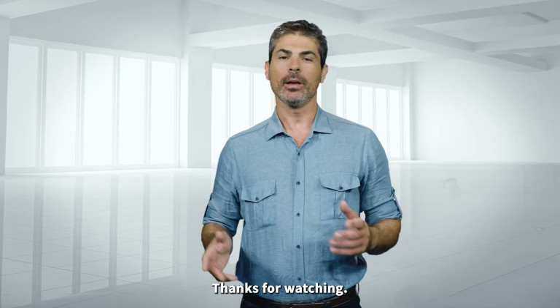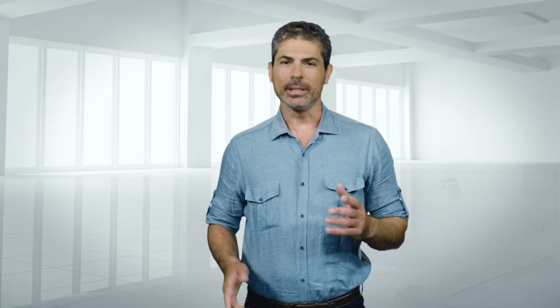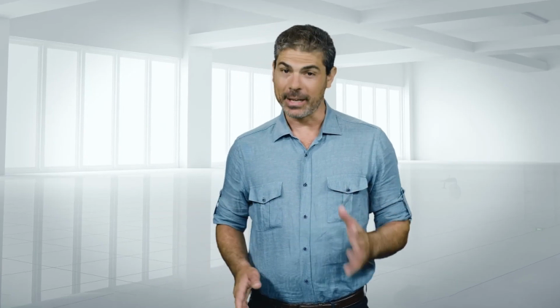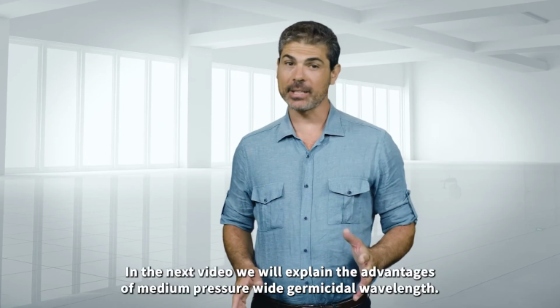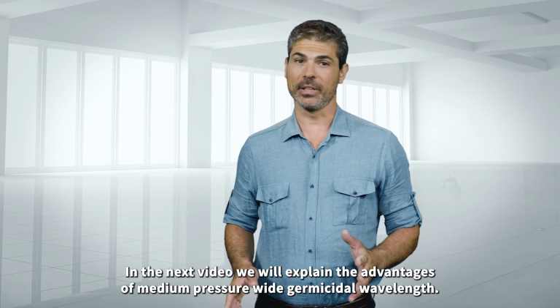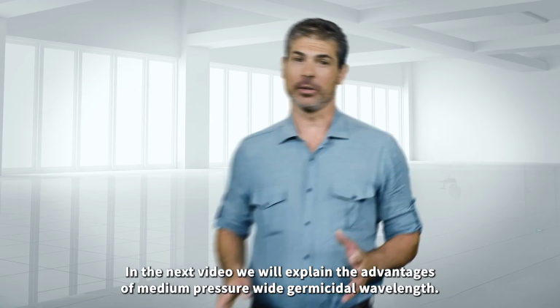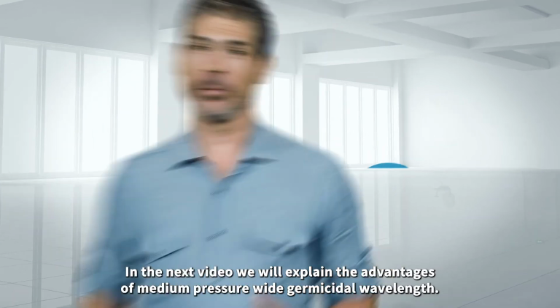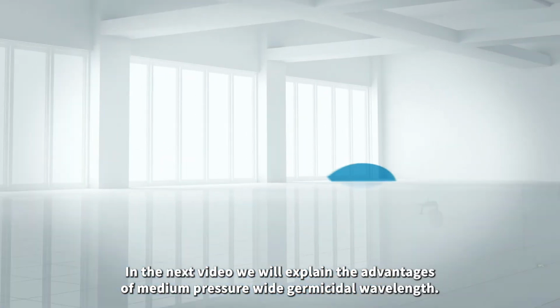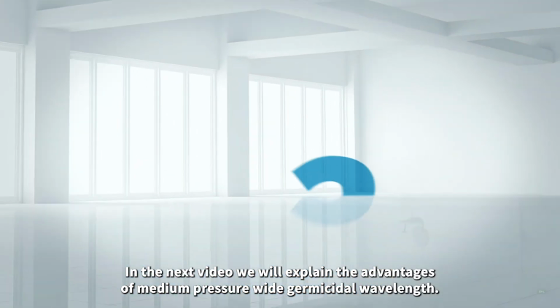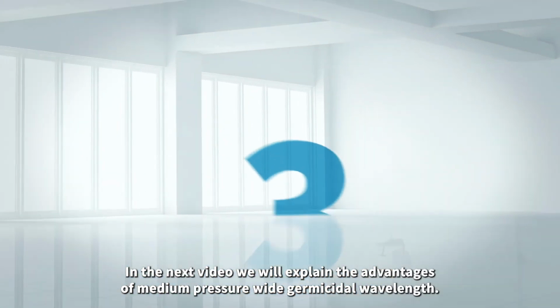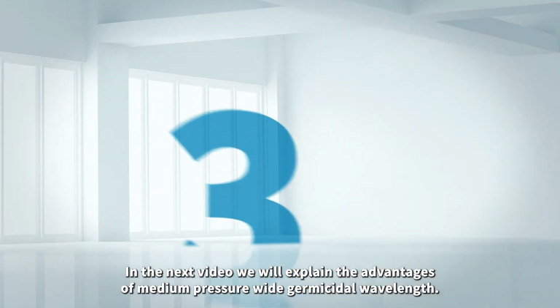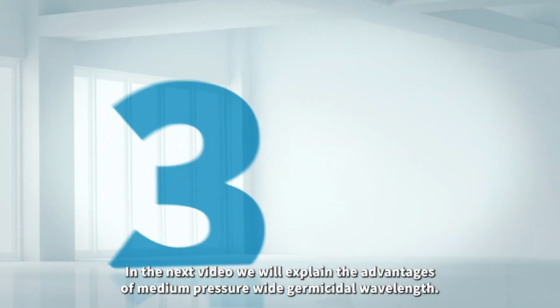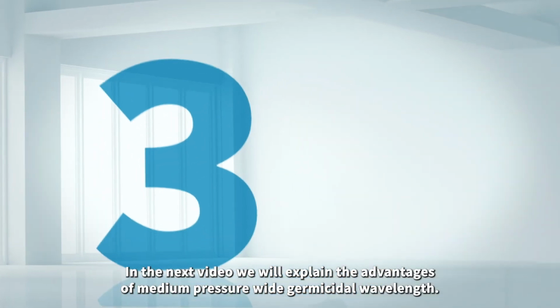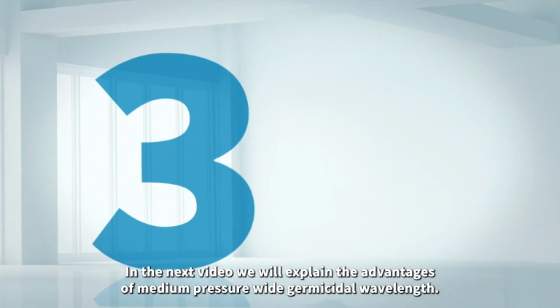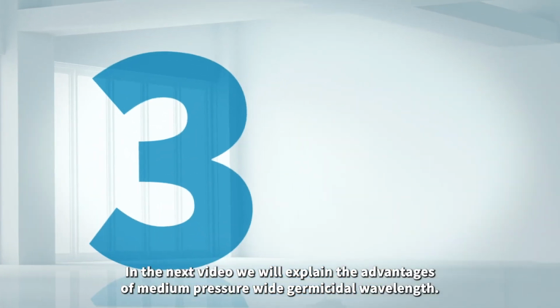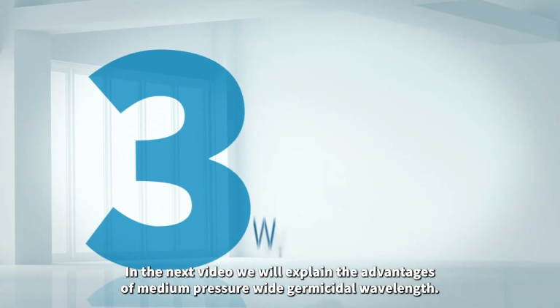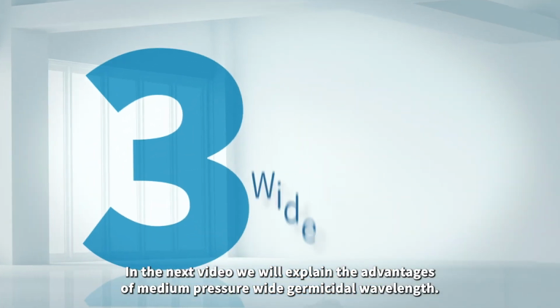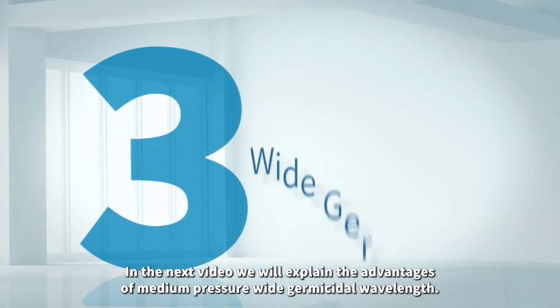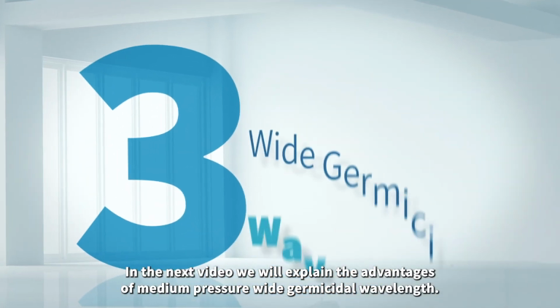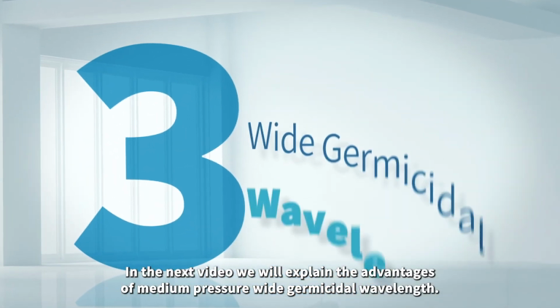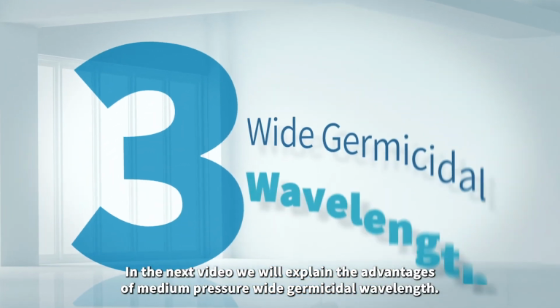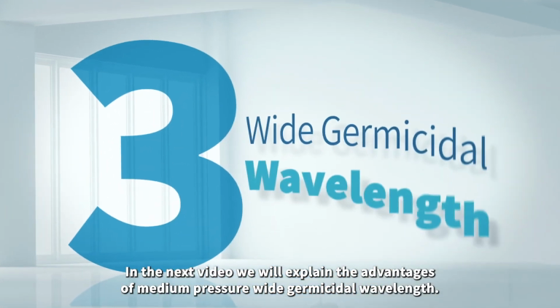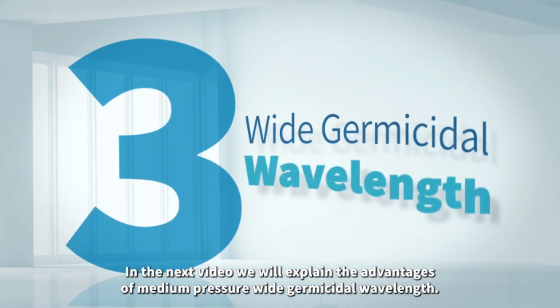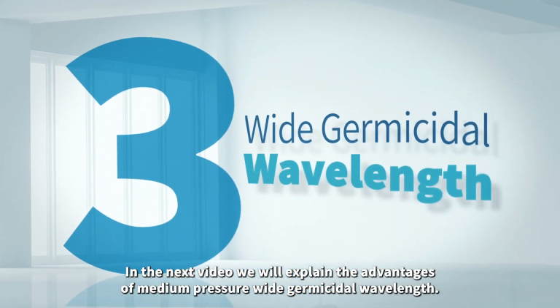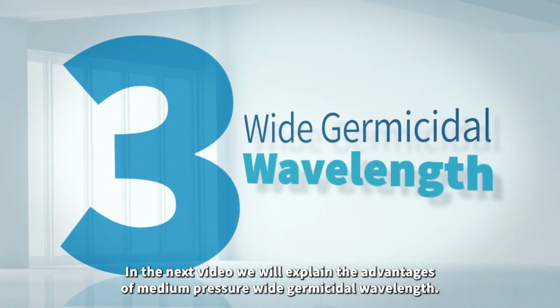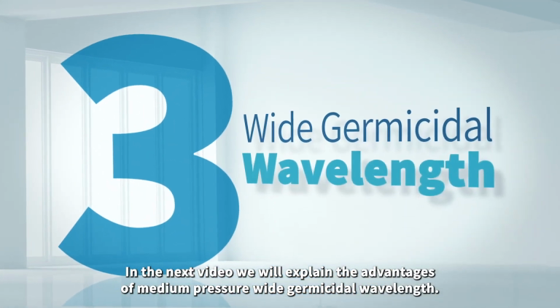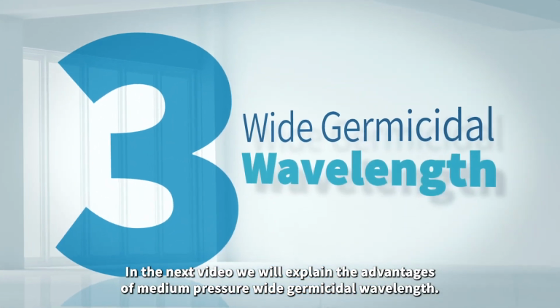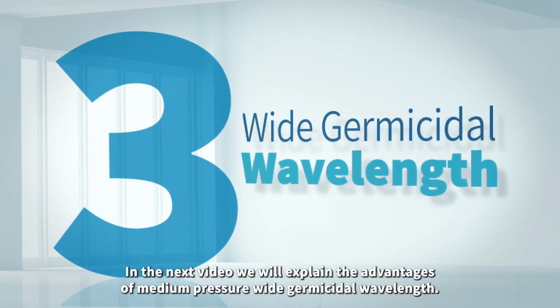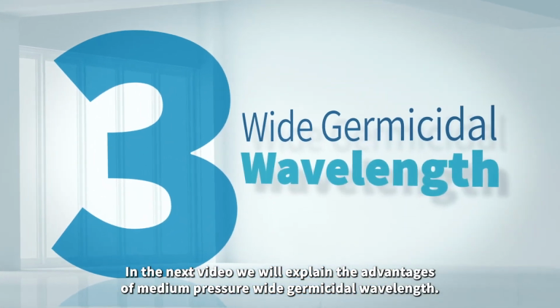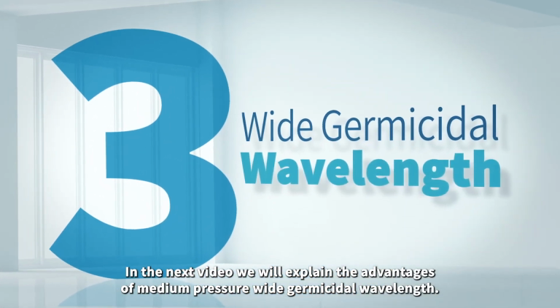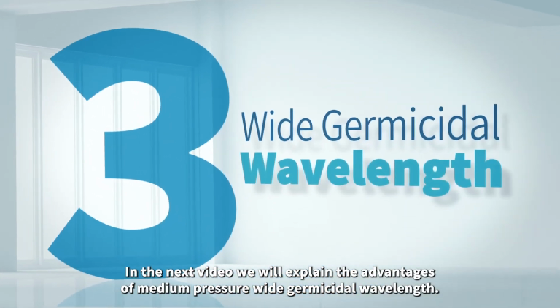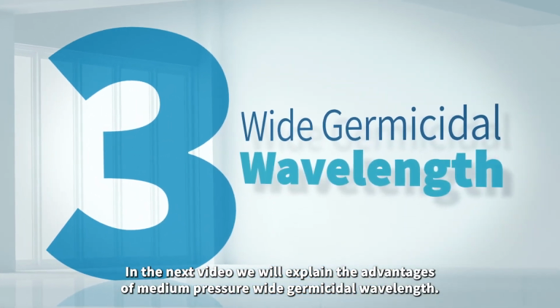In the next video we will explain the advantages of medium-pressure wide germicidal wavelength. For more information feel free to contact us.